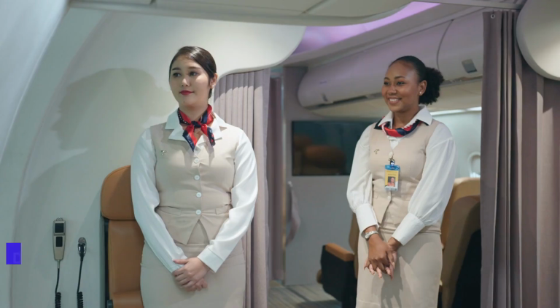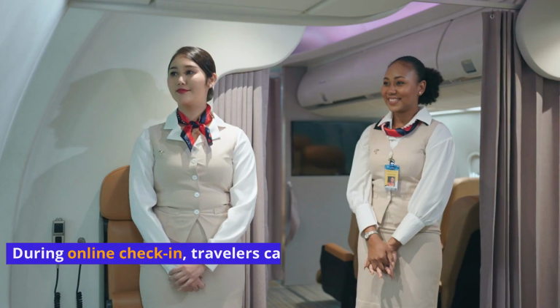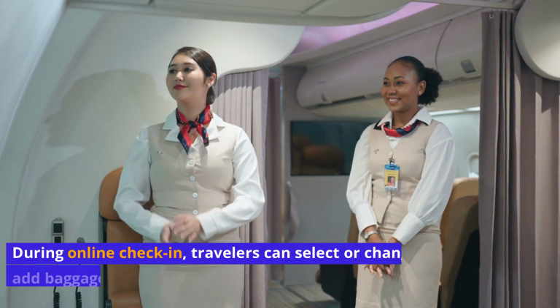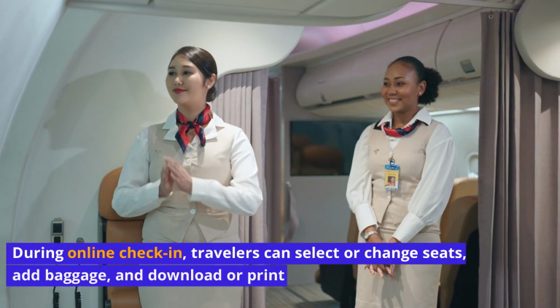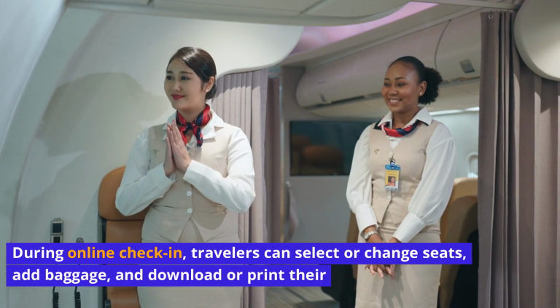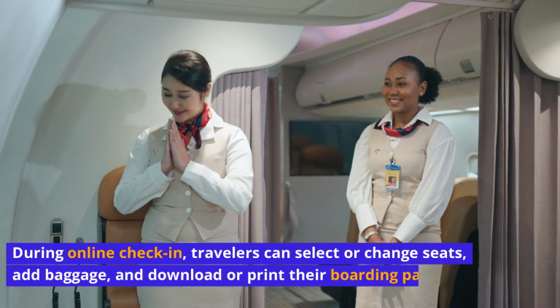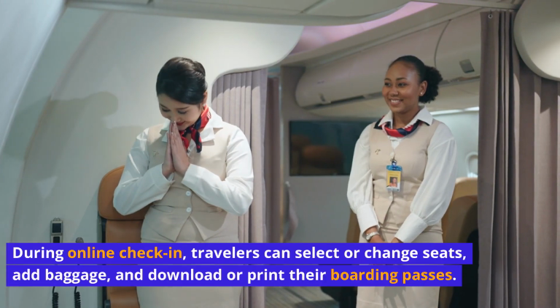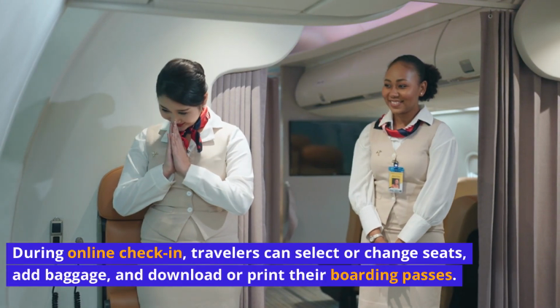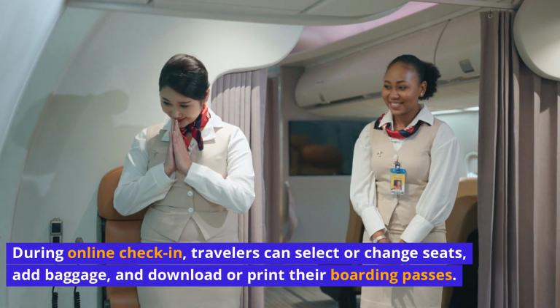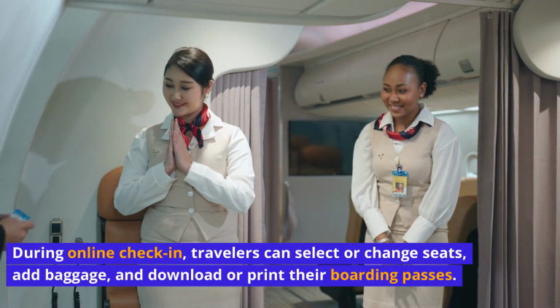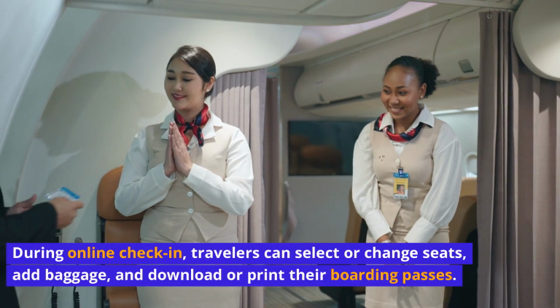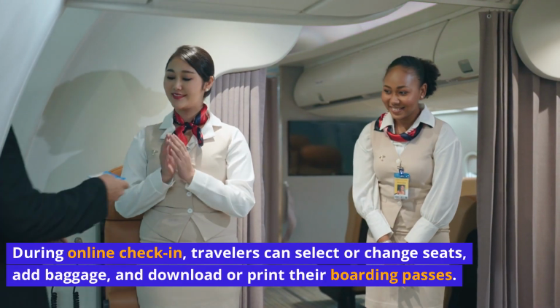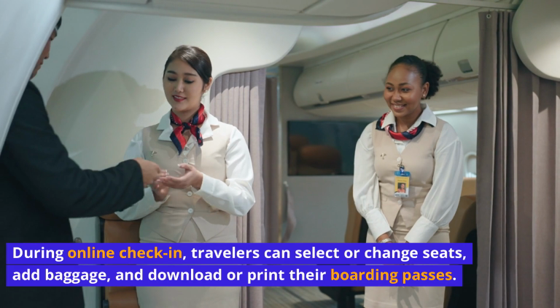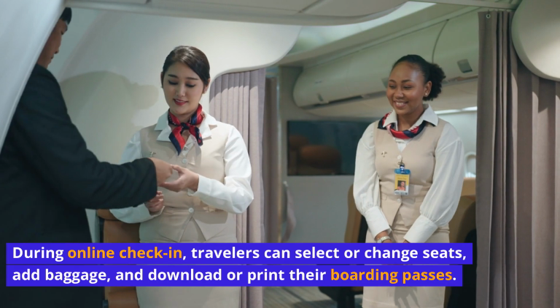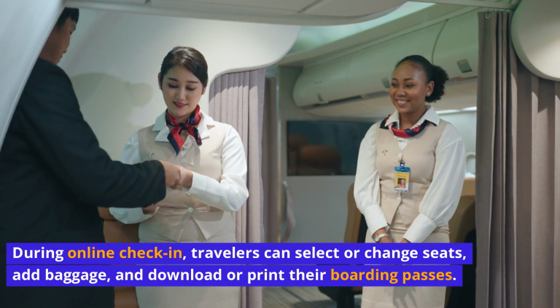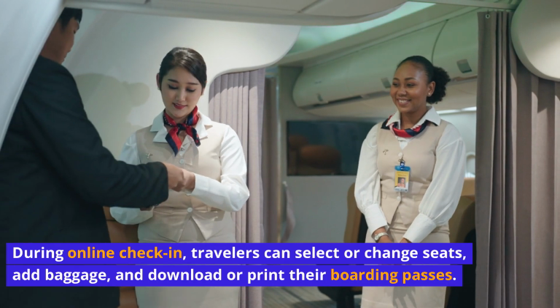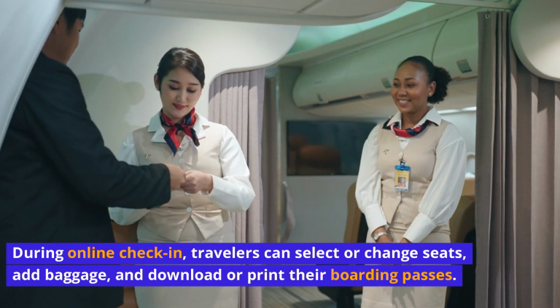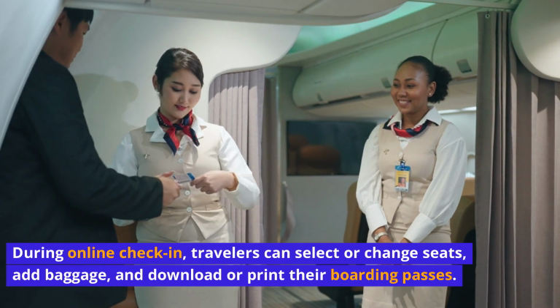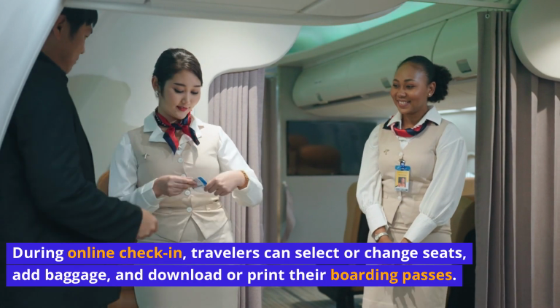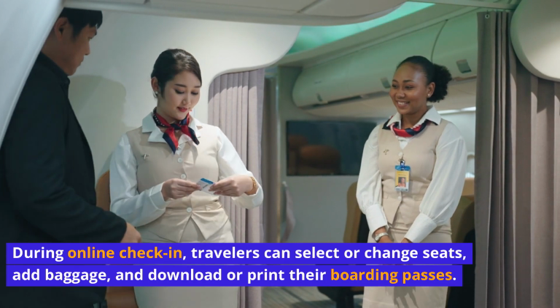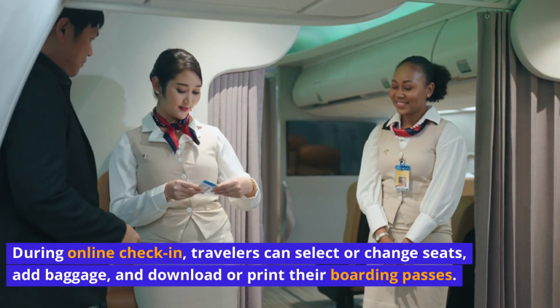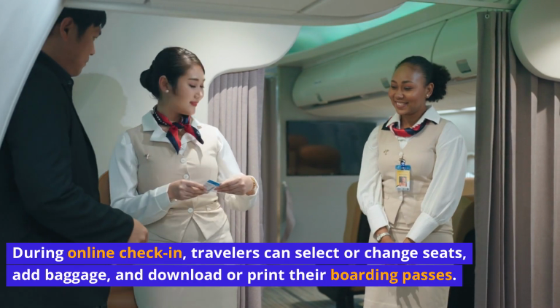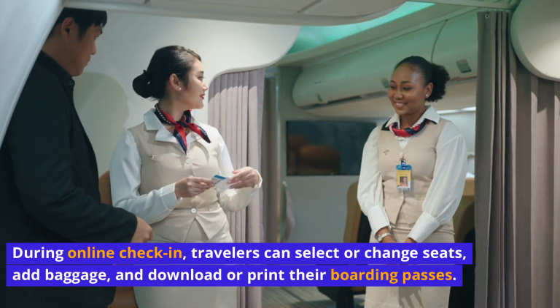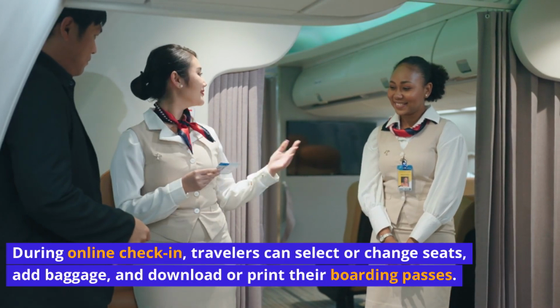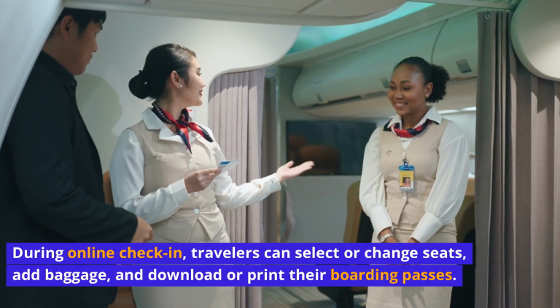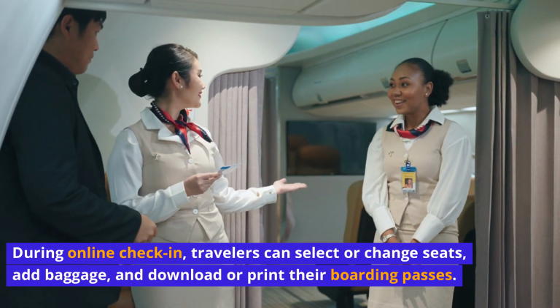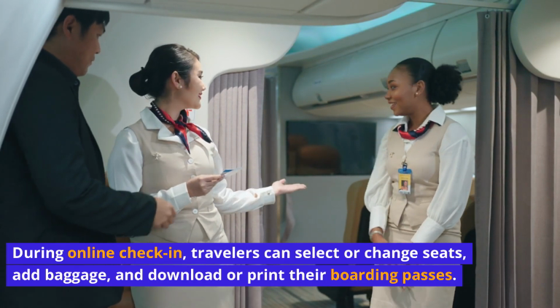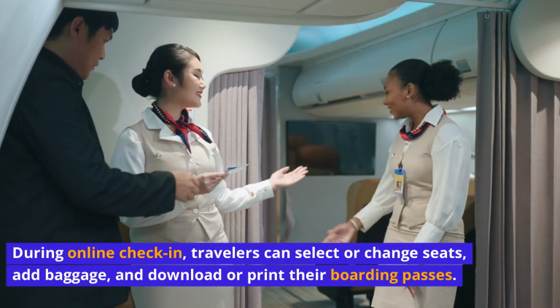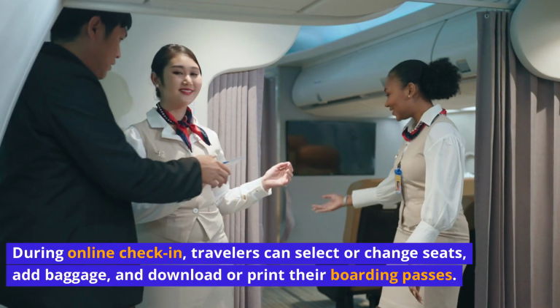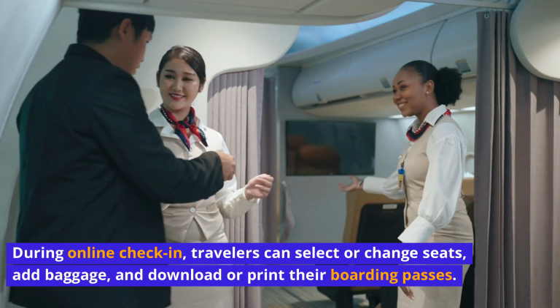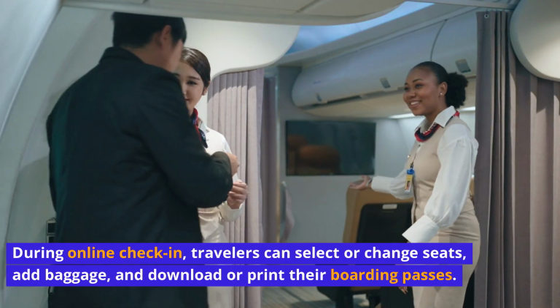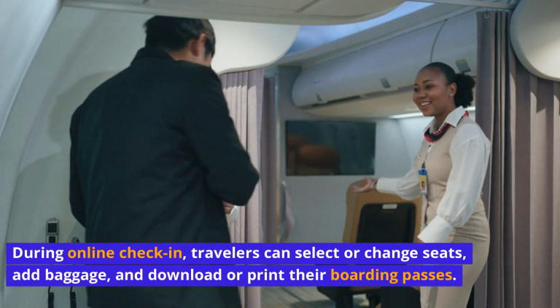During online check-in, travelers can select or change seats, add baggage, and download or print their boarding passes.